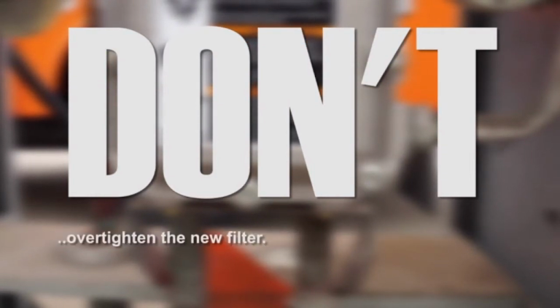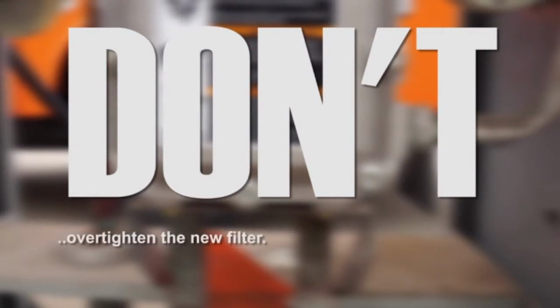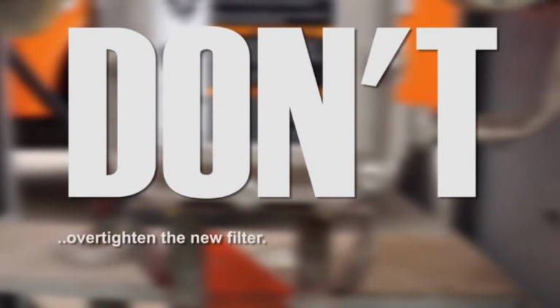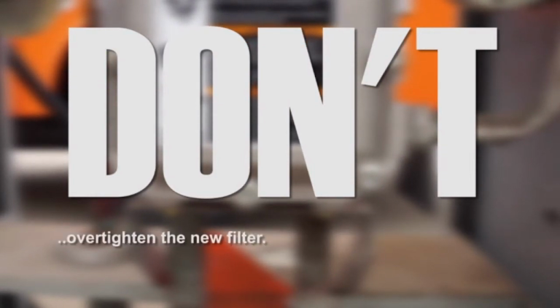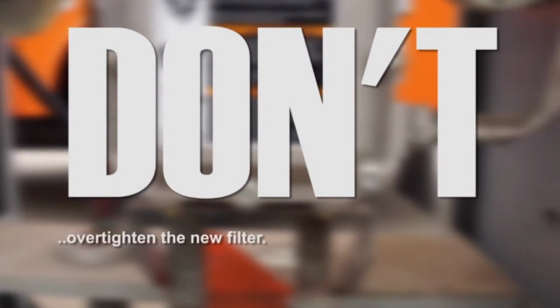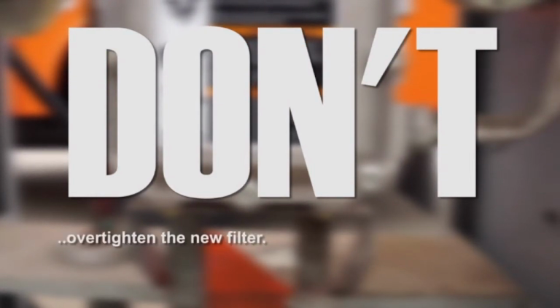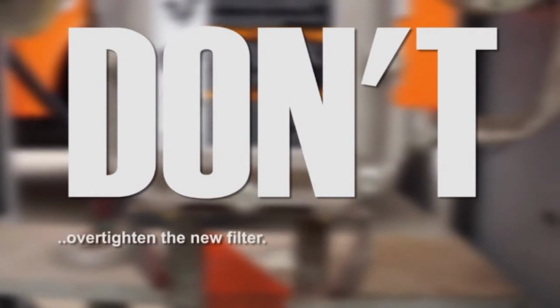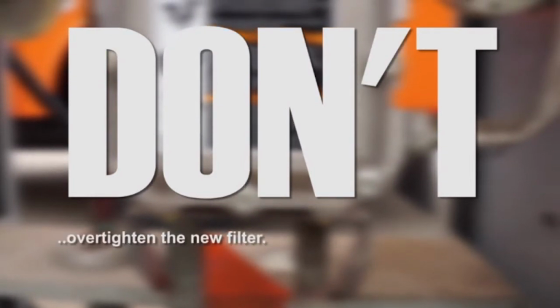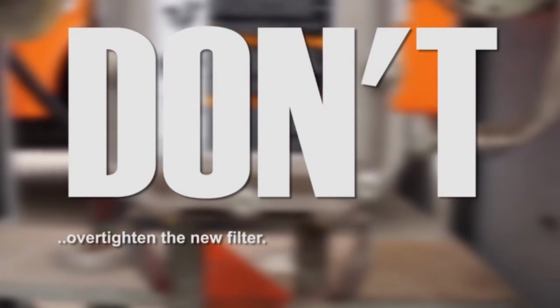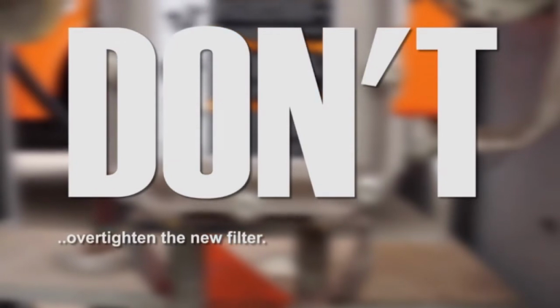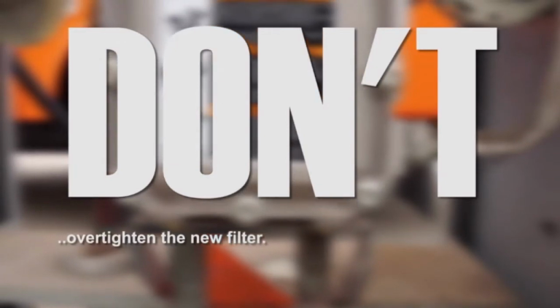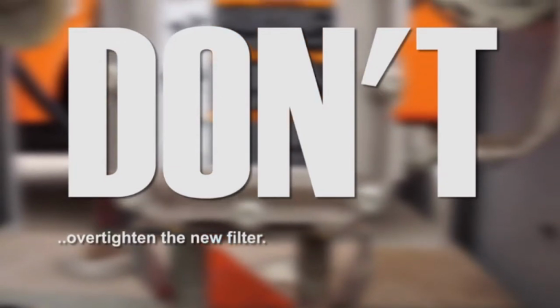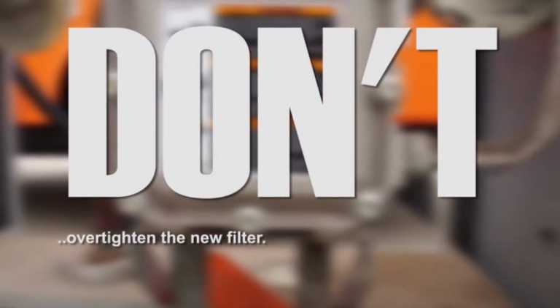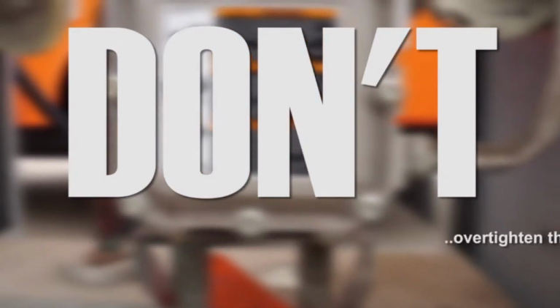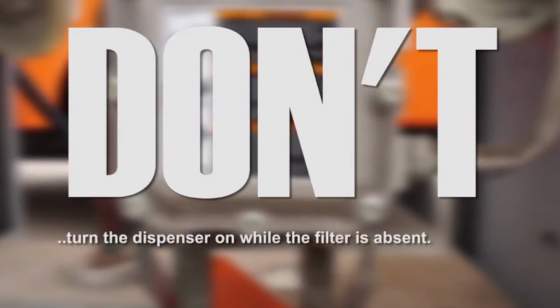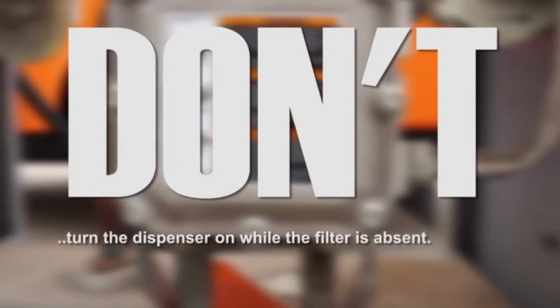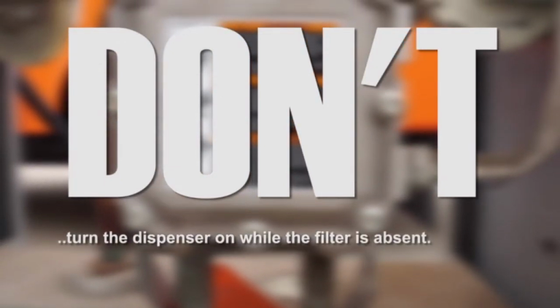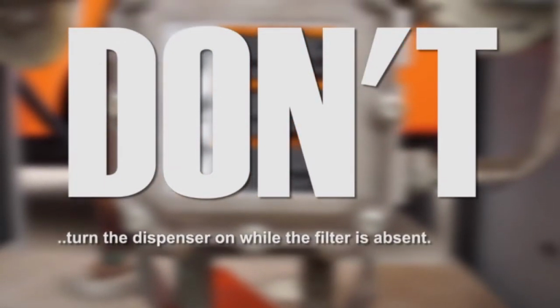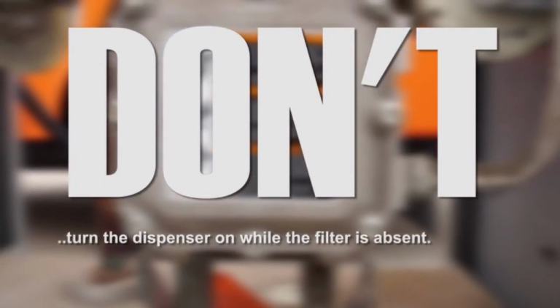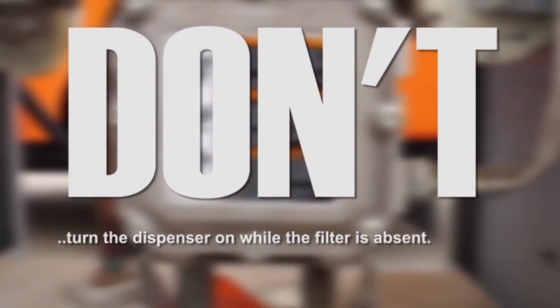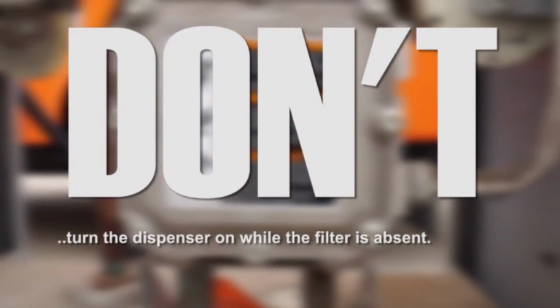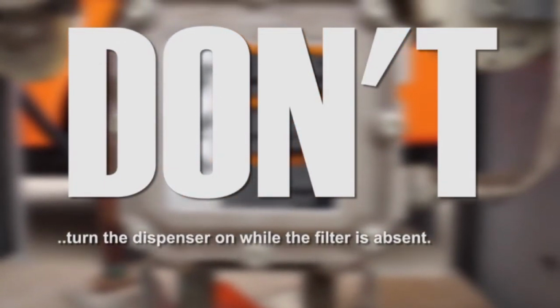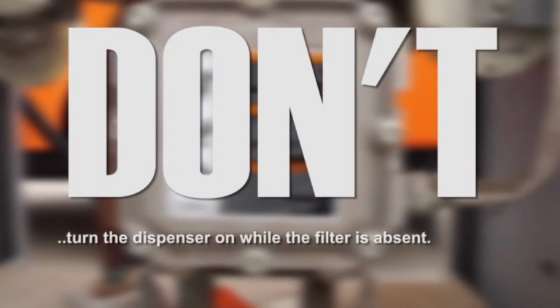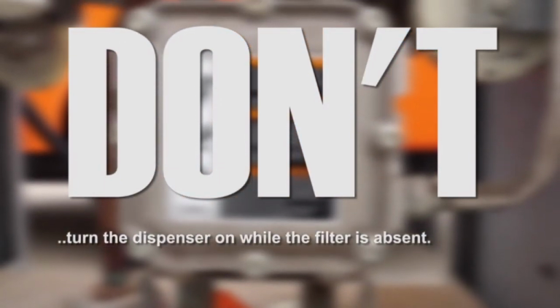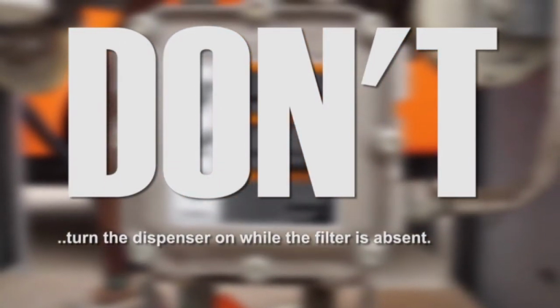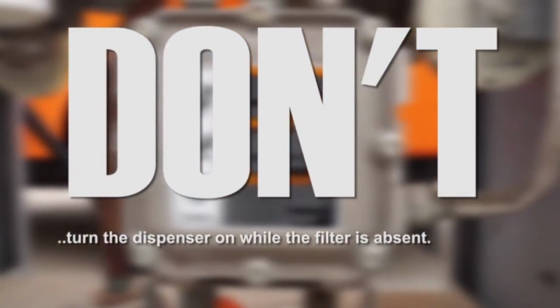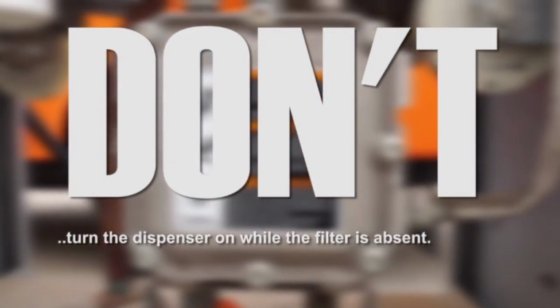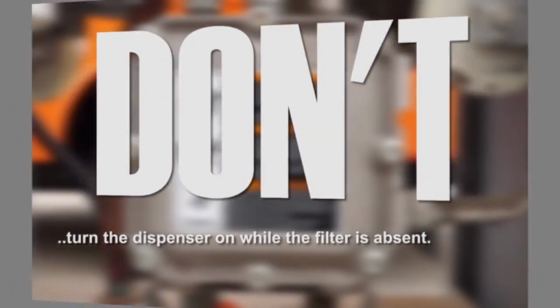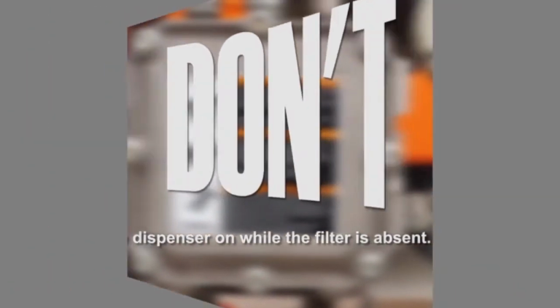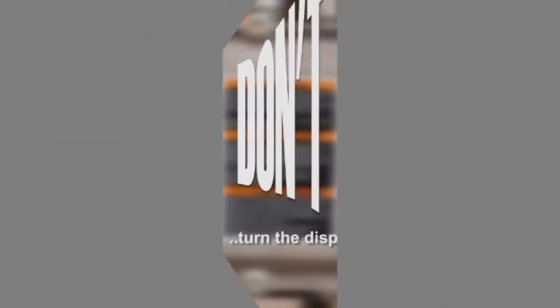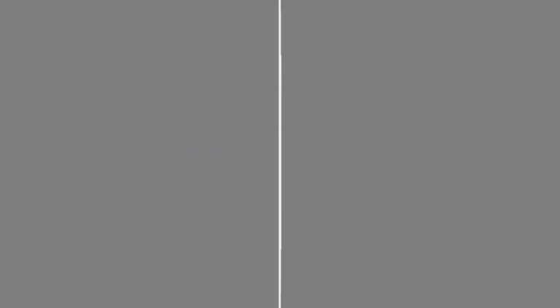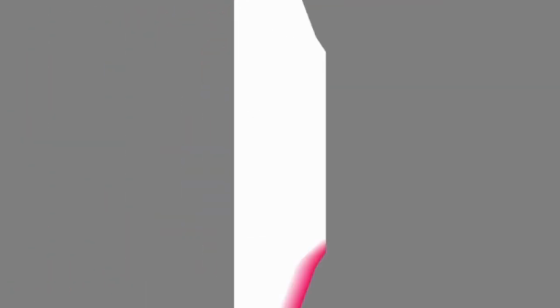Don't over-tighten the new filter. Don't turn the dispenser on while a filter is absent.